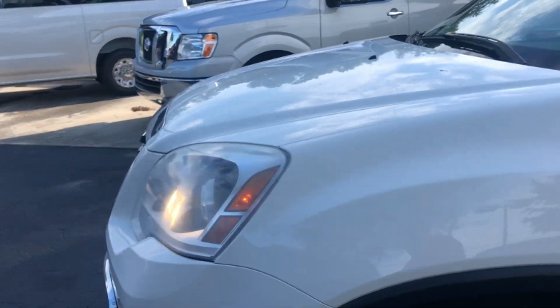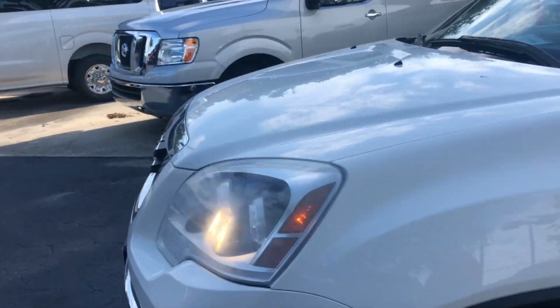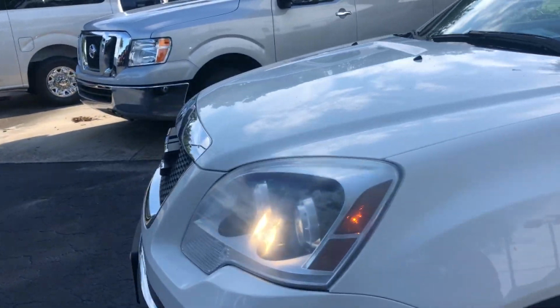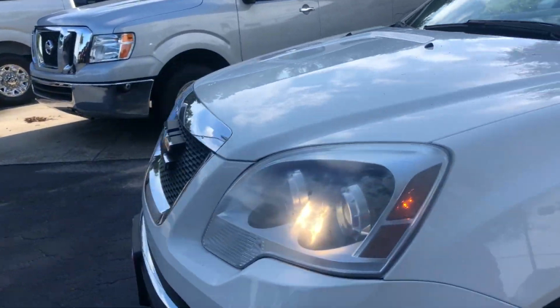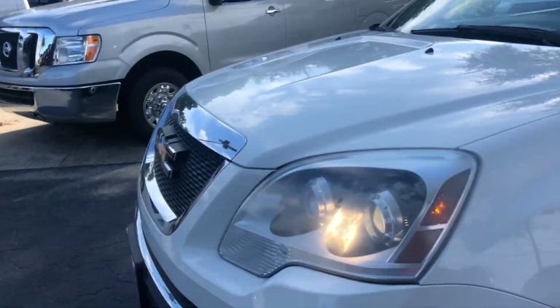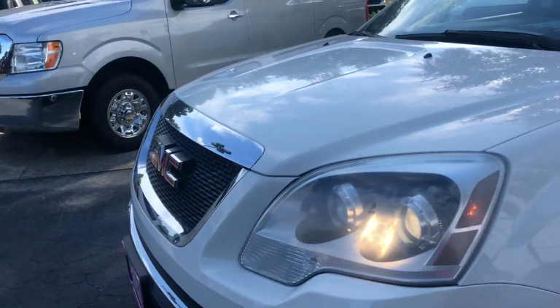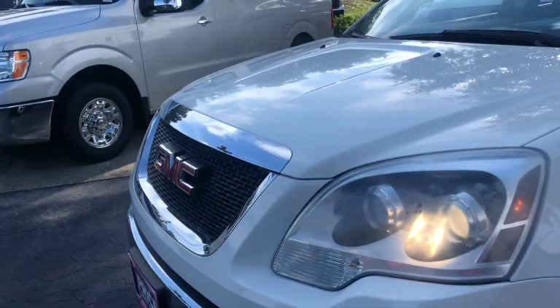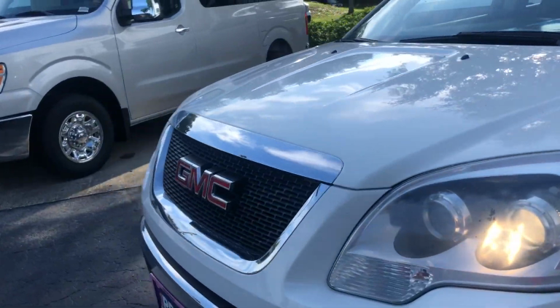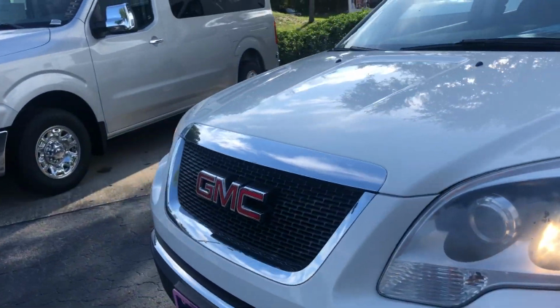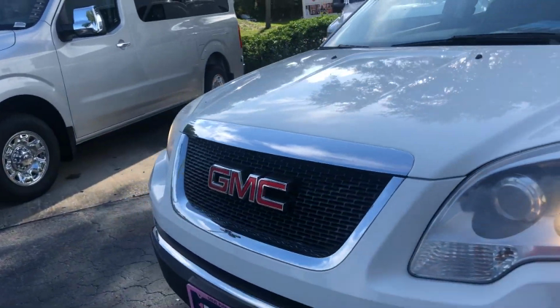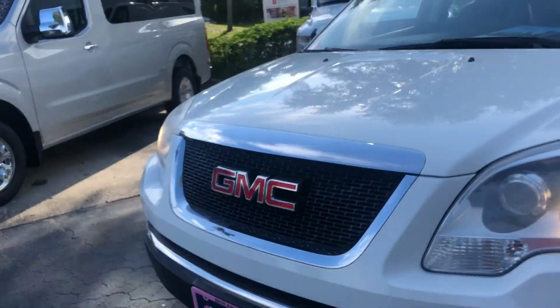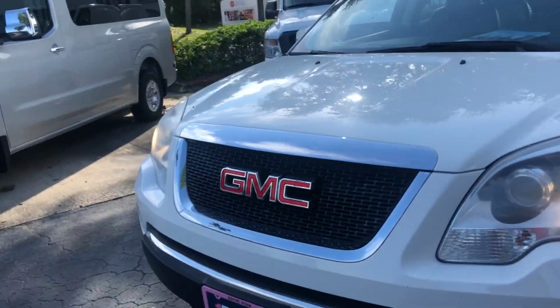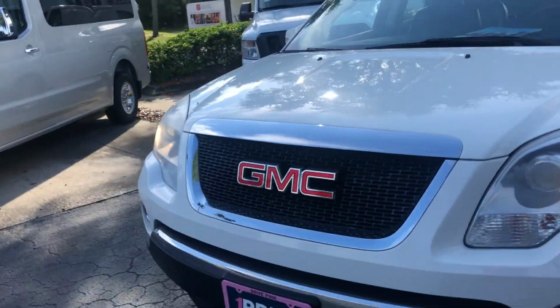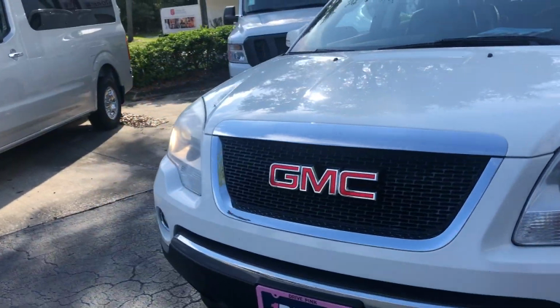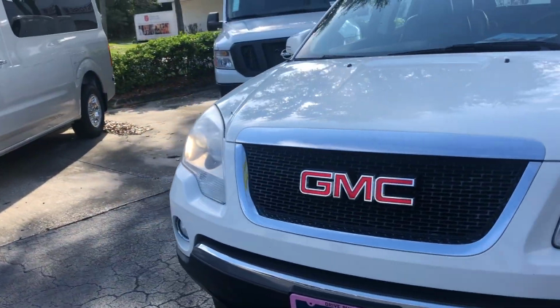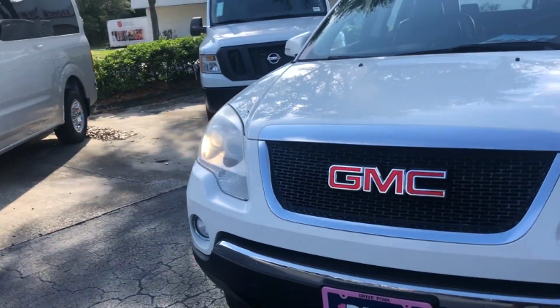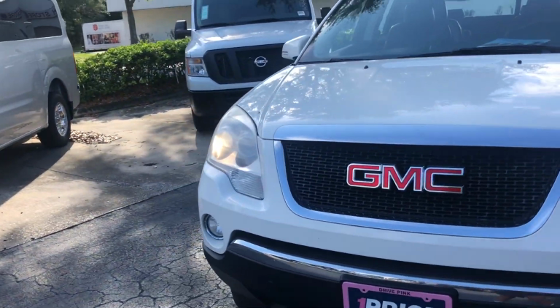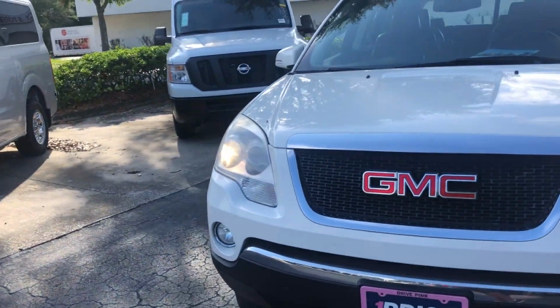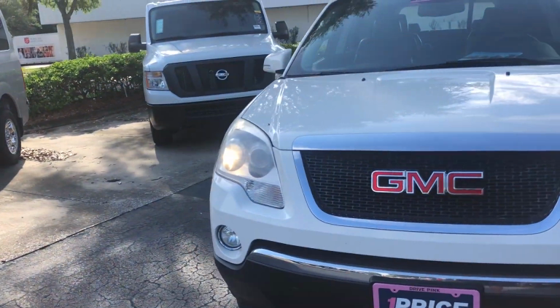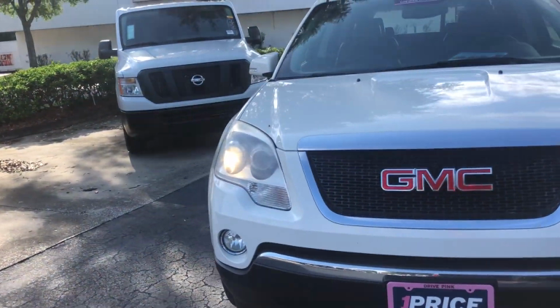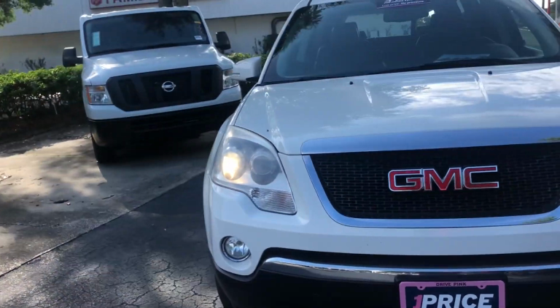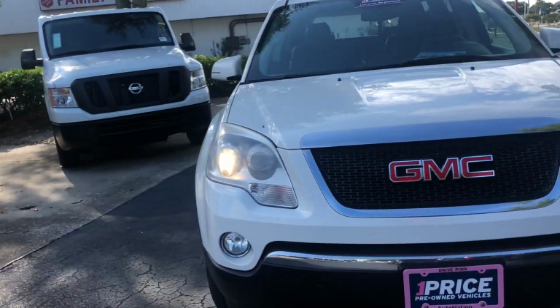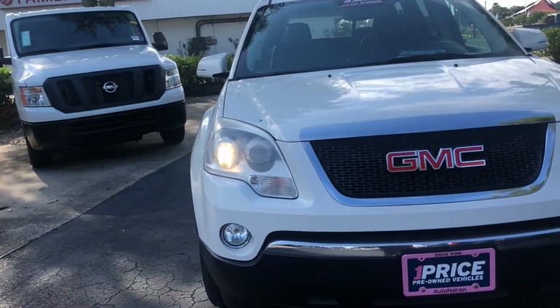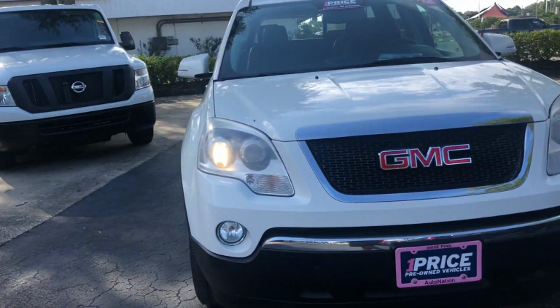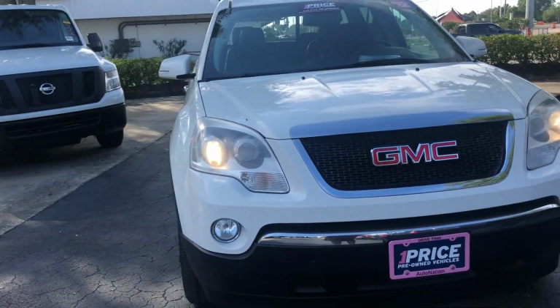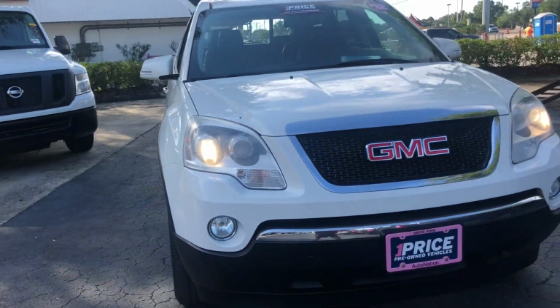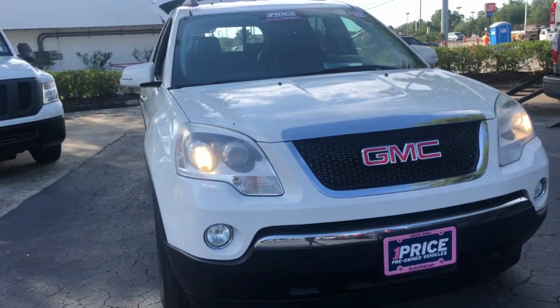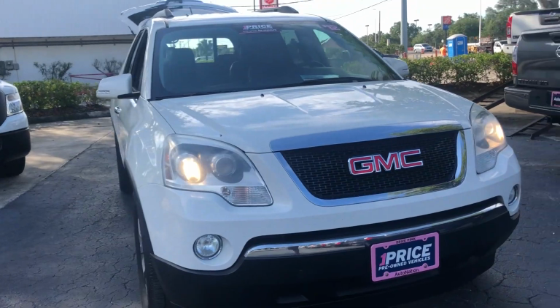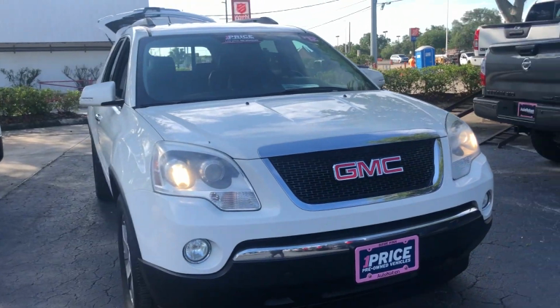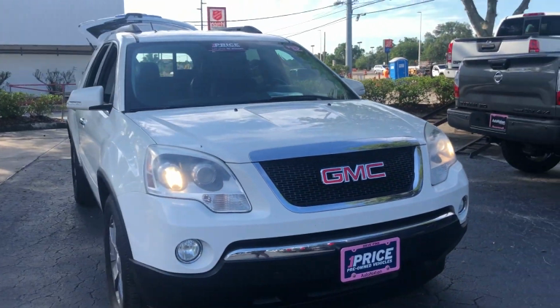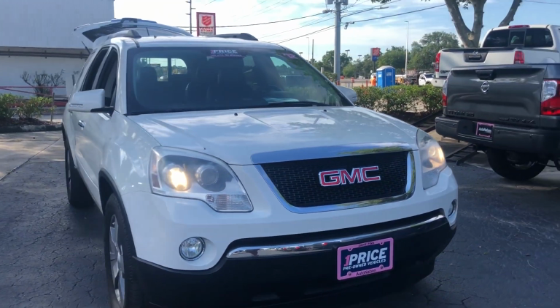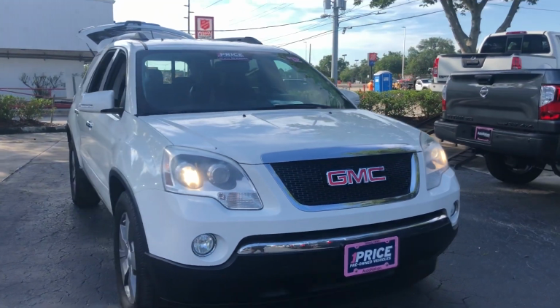And like all pre-owned vehicles at AutoNation Nissan Bramon, it has a five day, 250 mile money back guarantee.